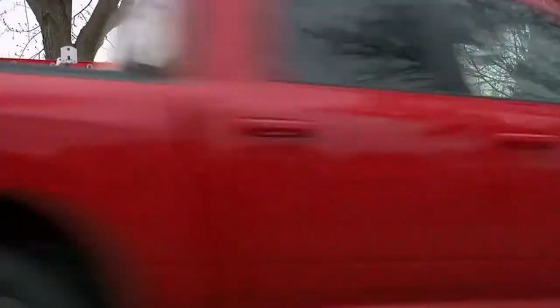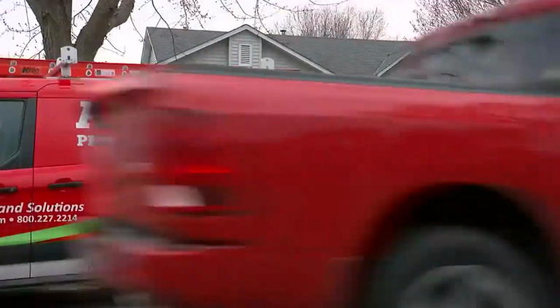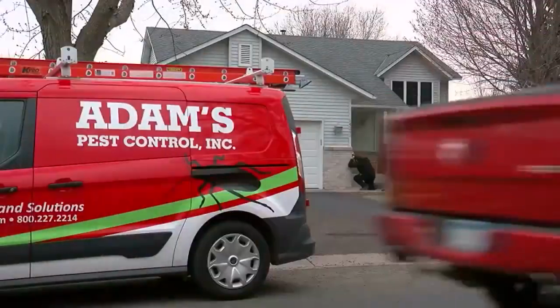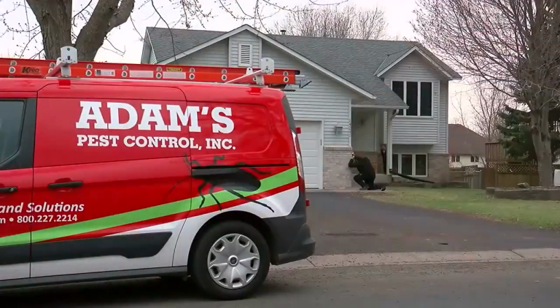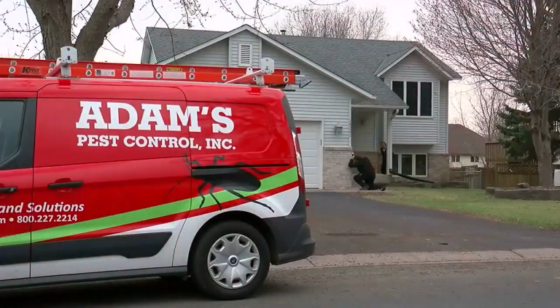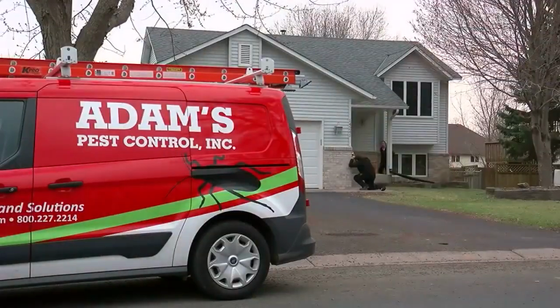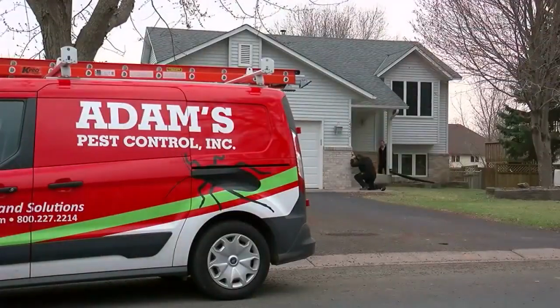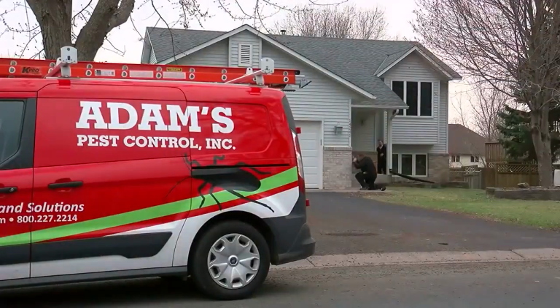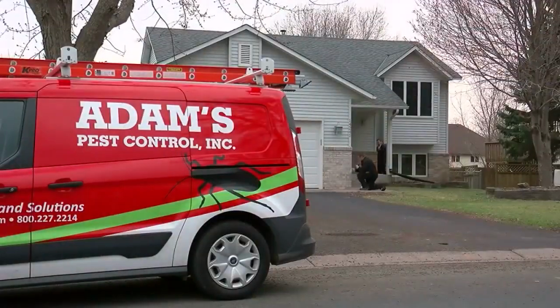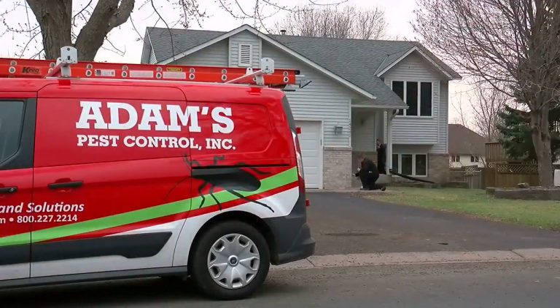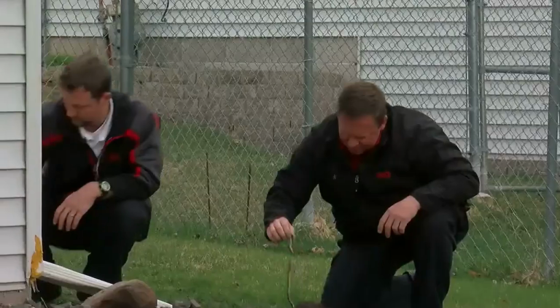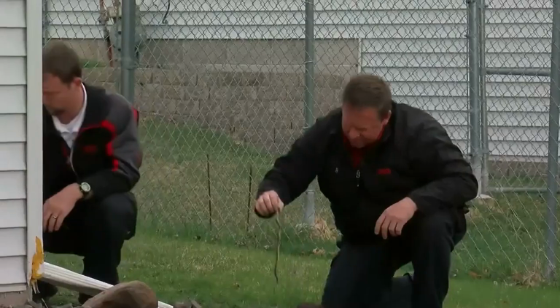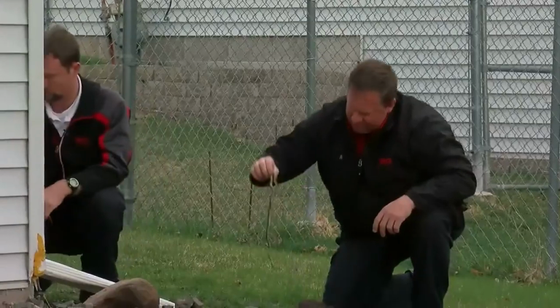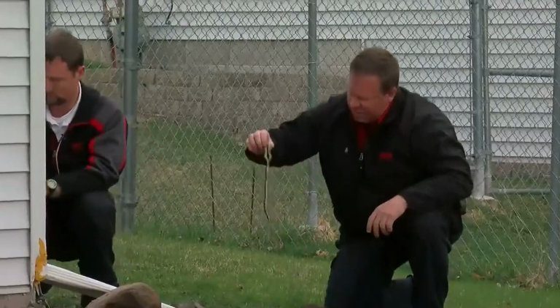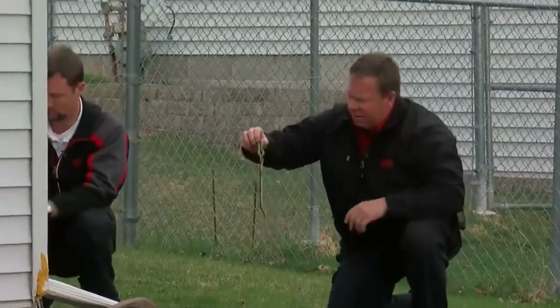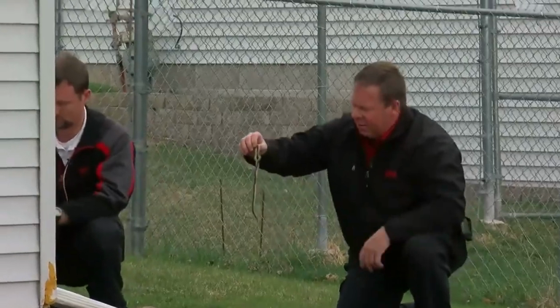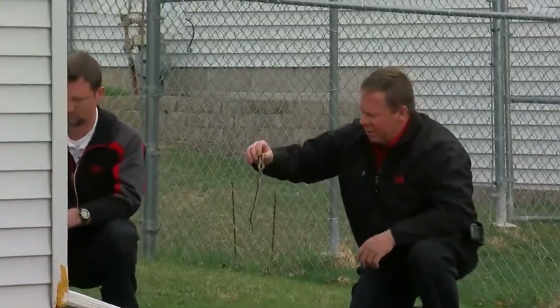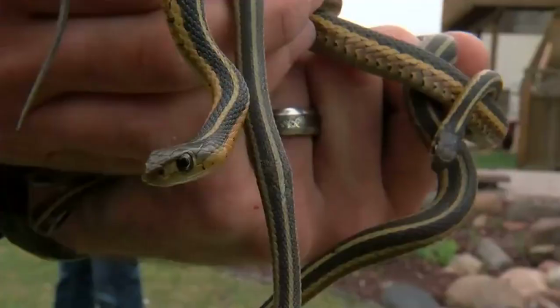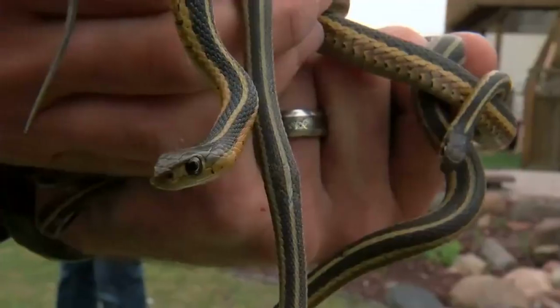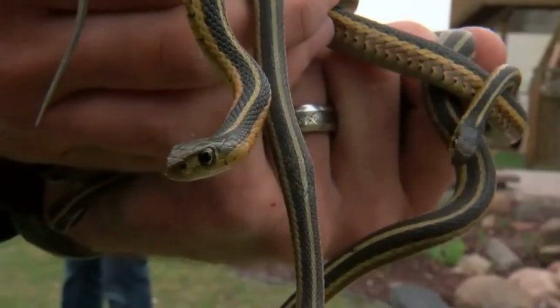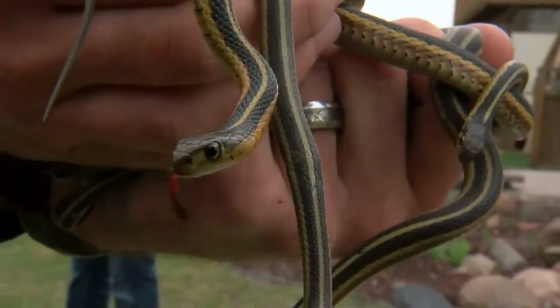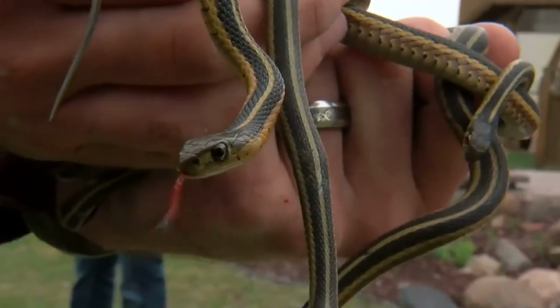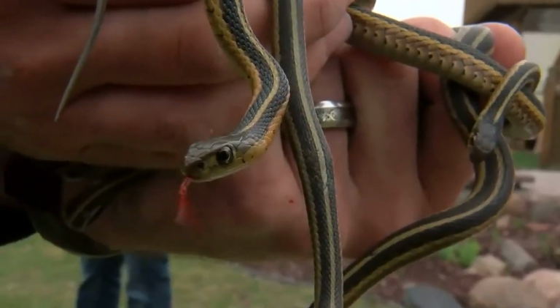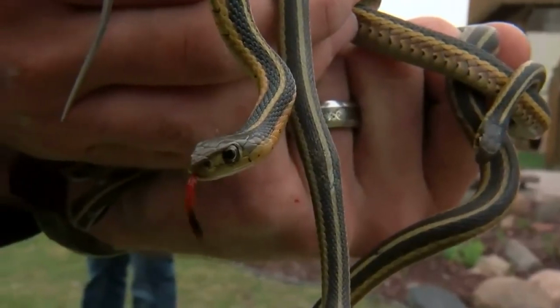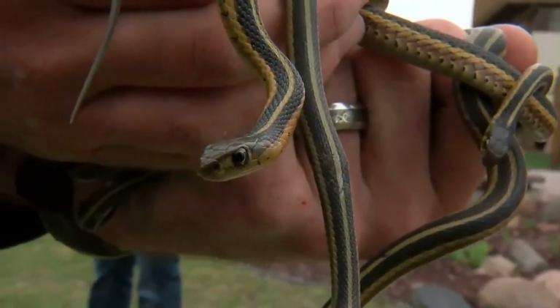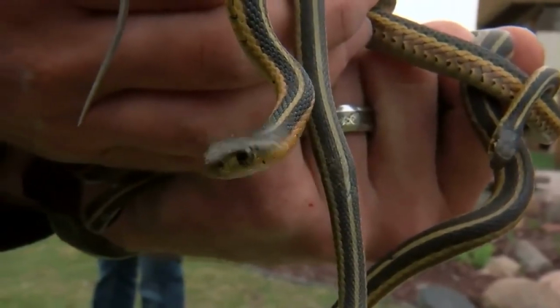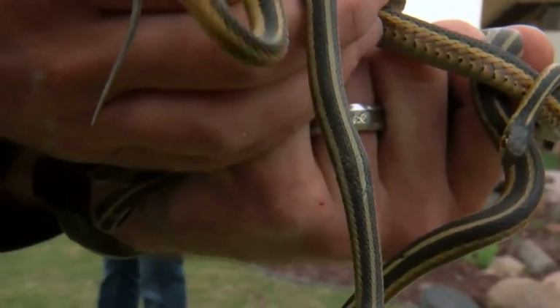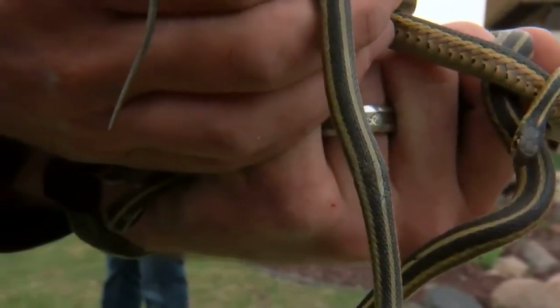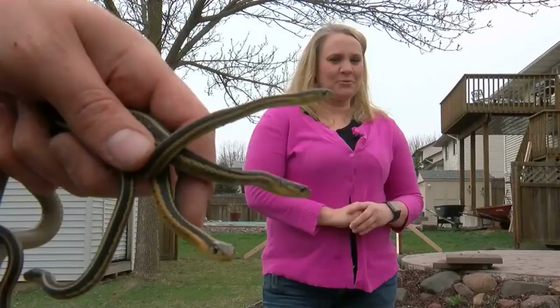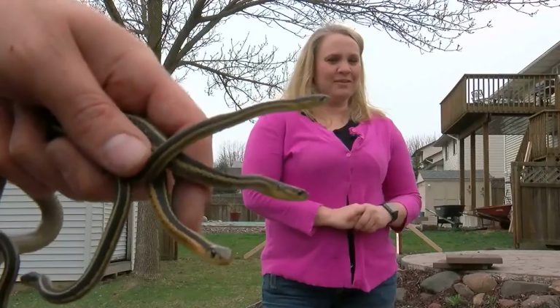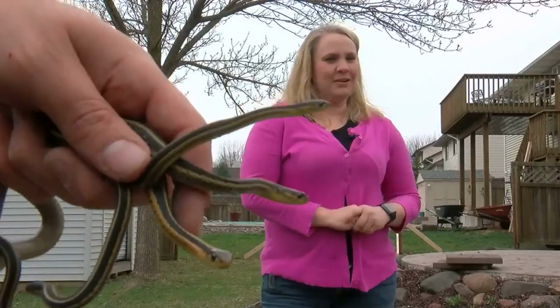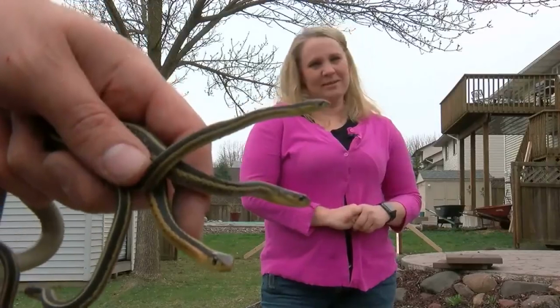Once you find the den, it's pretty easy. The pest control guys pull five snakes from hiding in less than an hour.